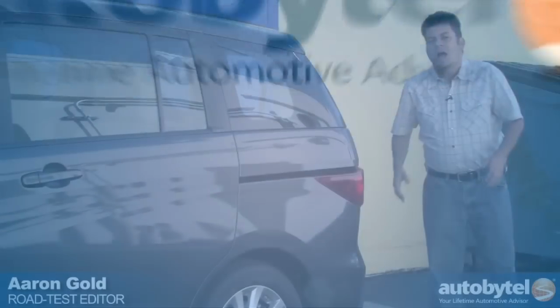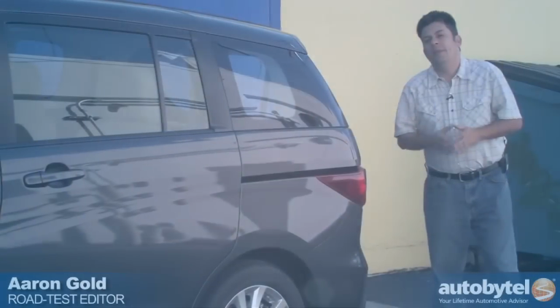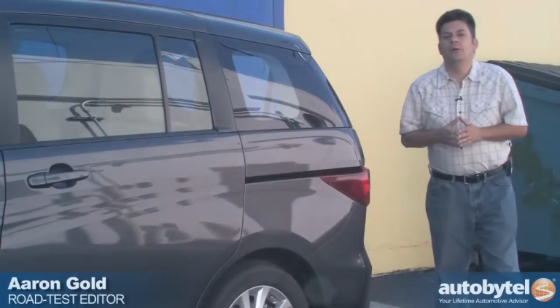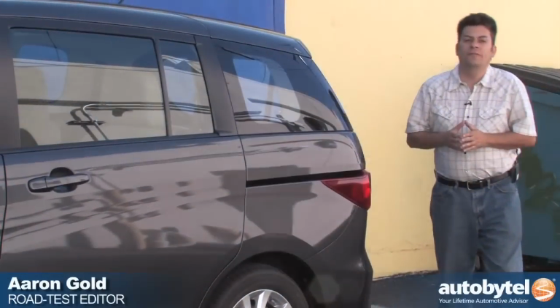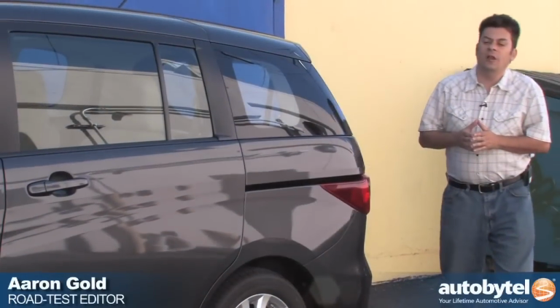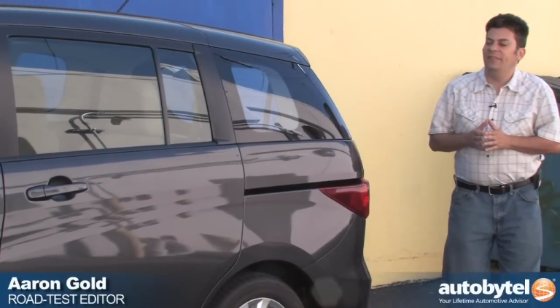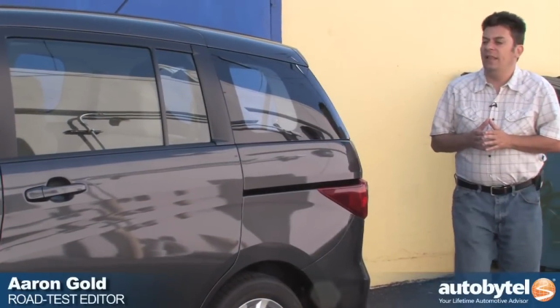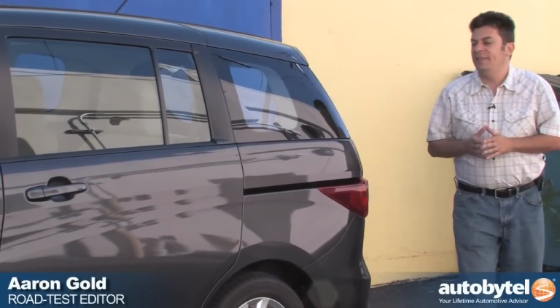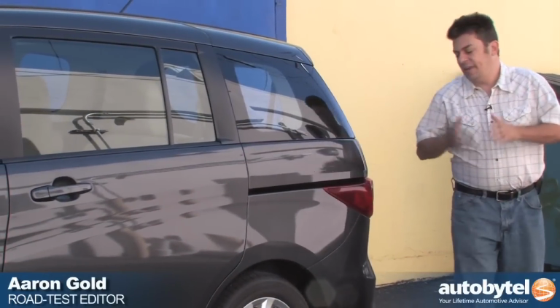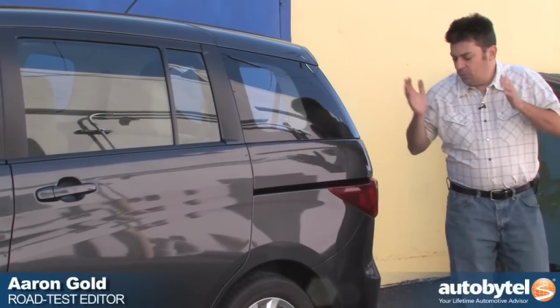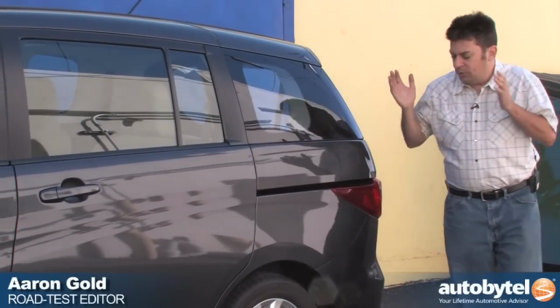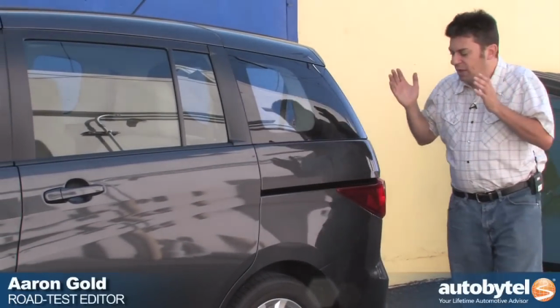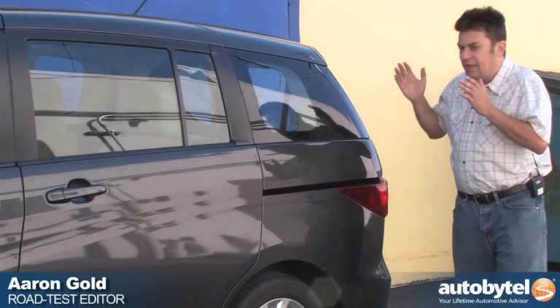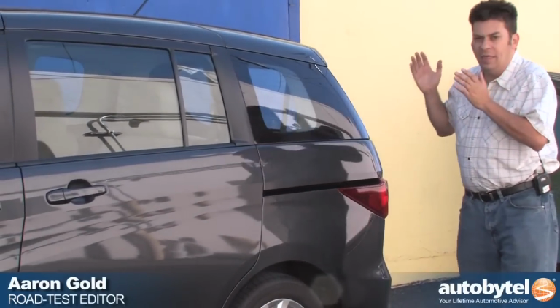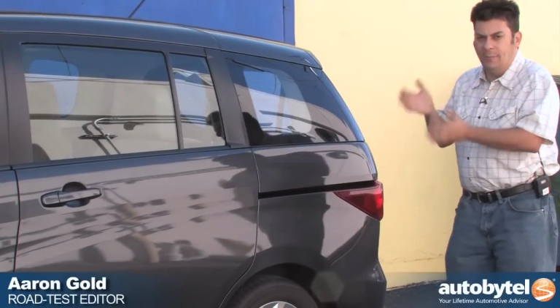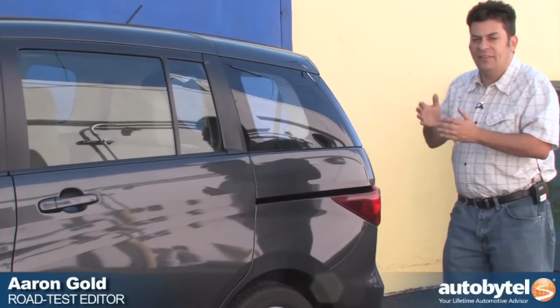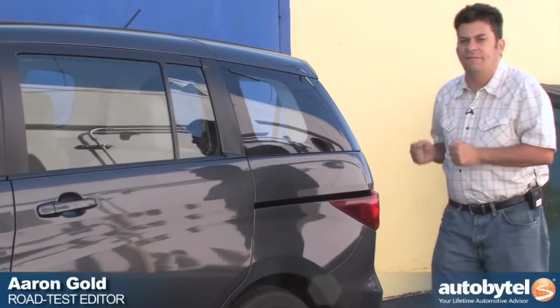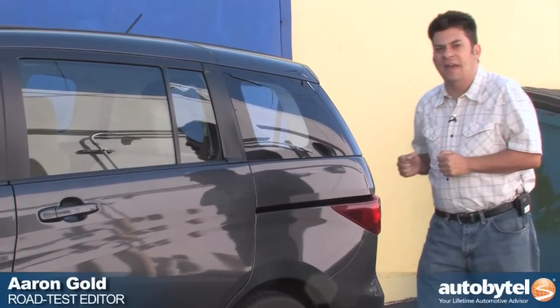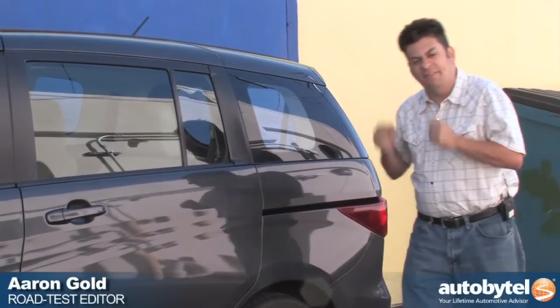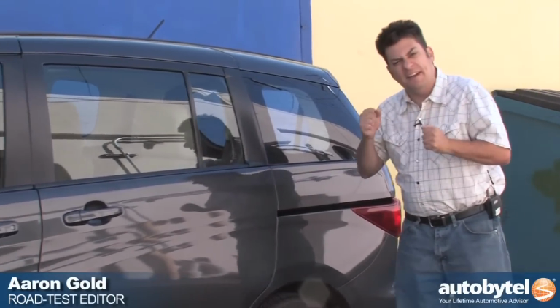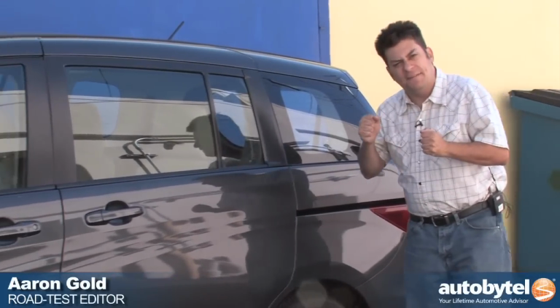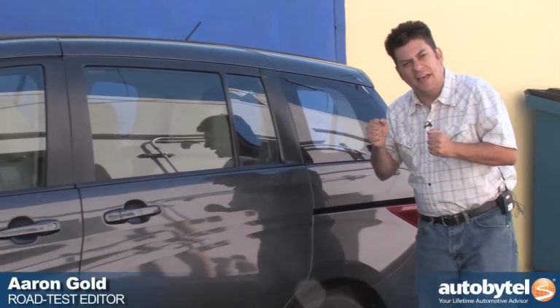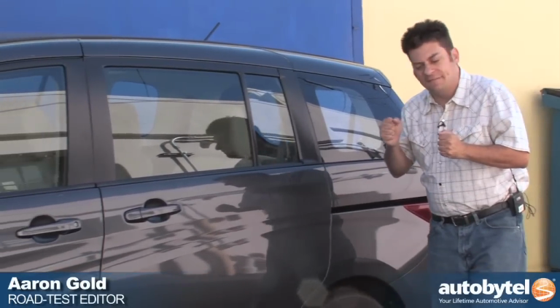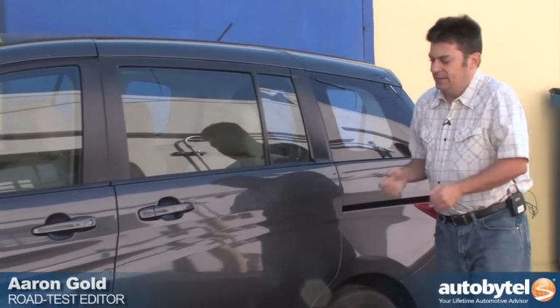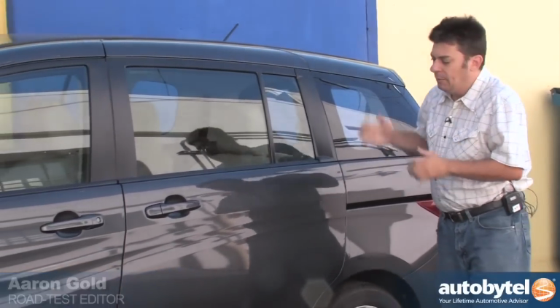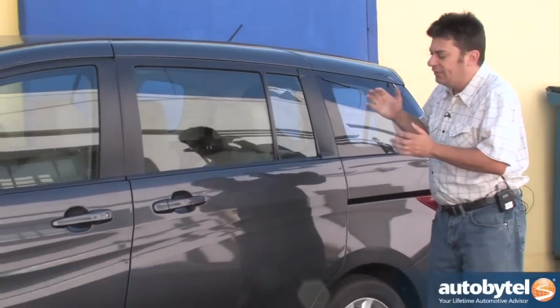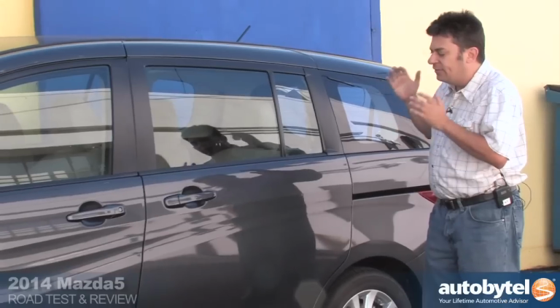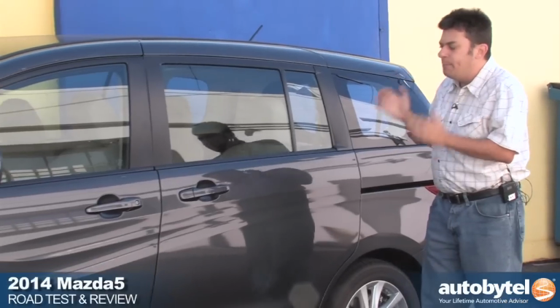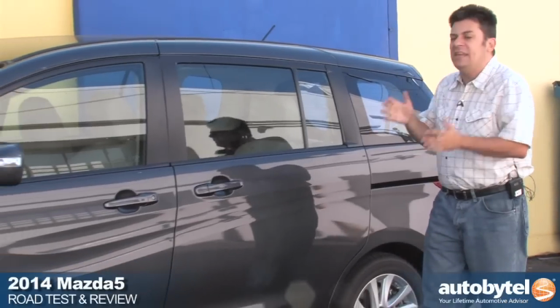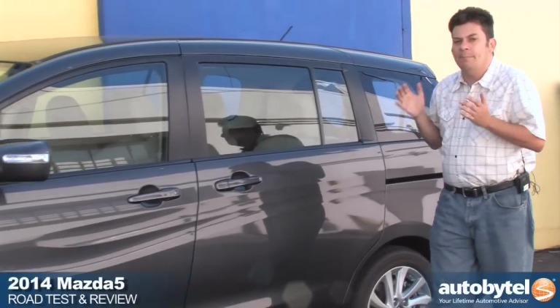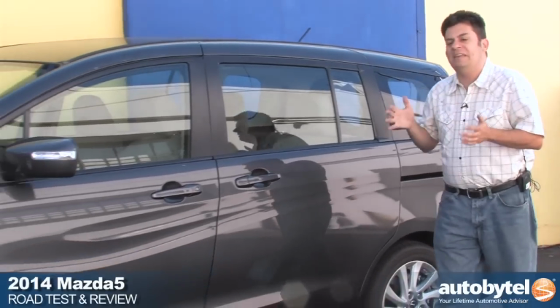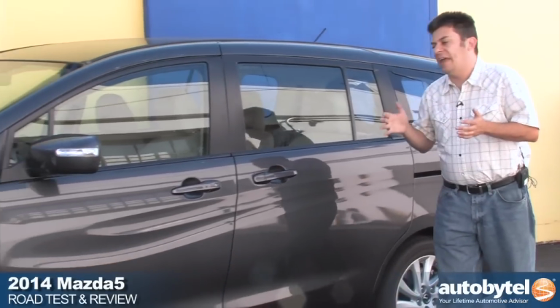I'm Aaron Gold for Auto By Tell and today we are driving the Mazda 5 — the Fightin' 5! — Mazda's mini minivan.